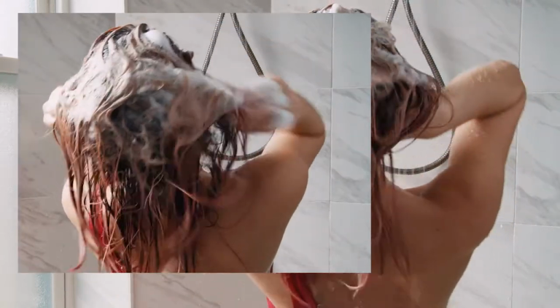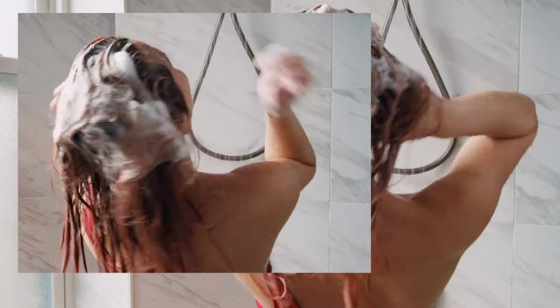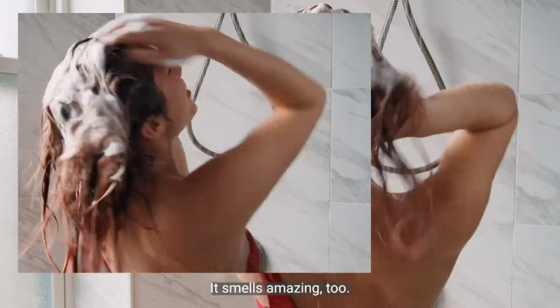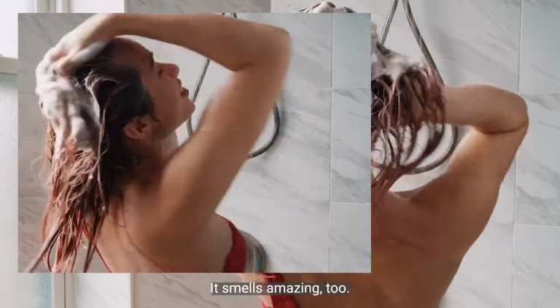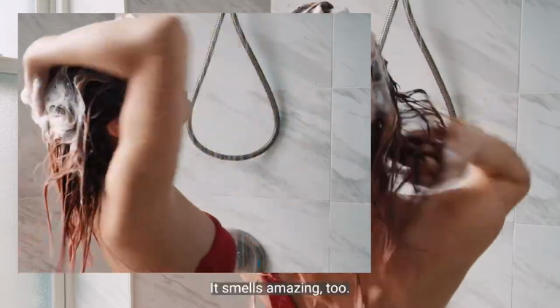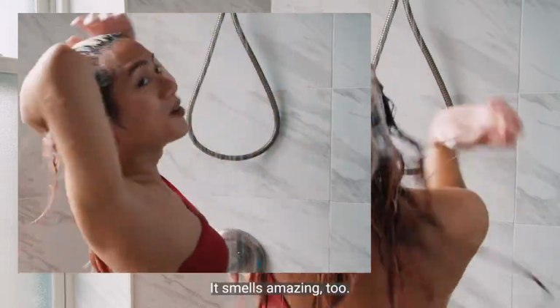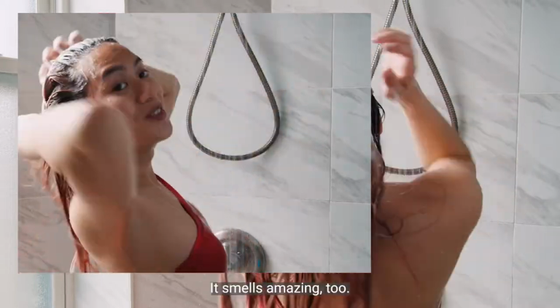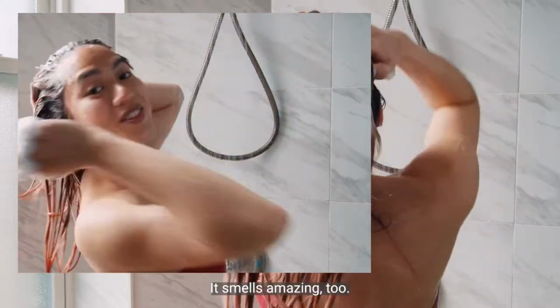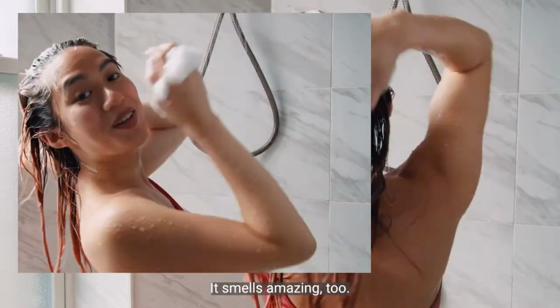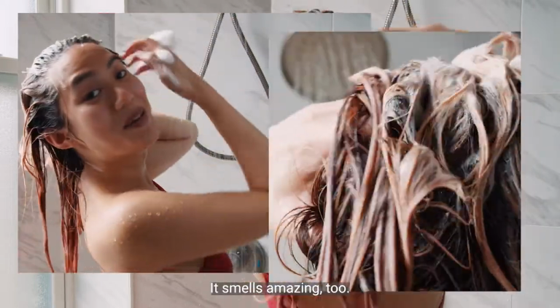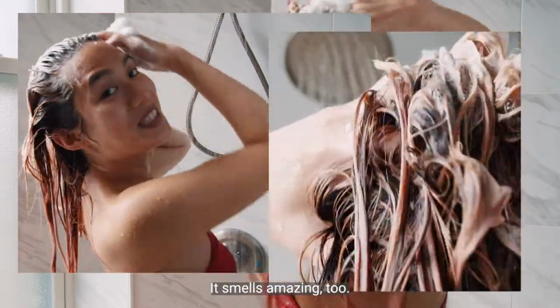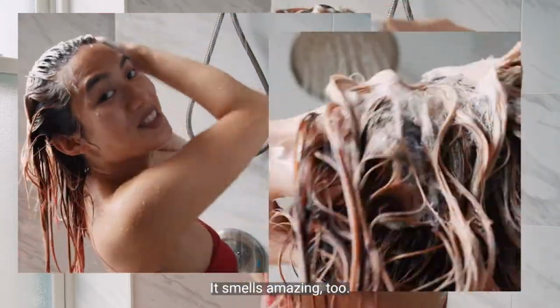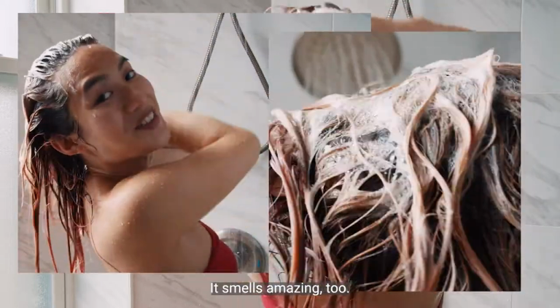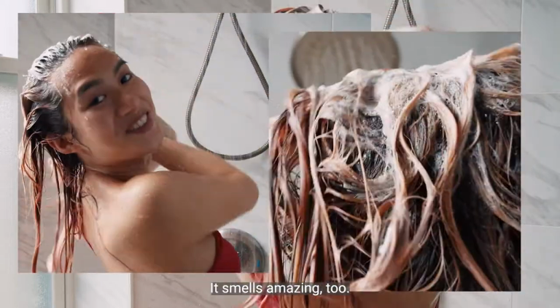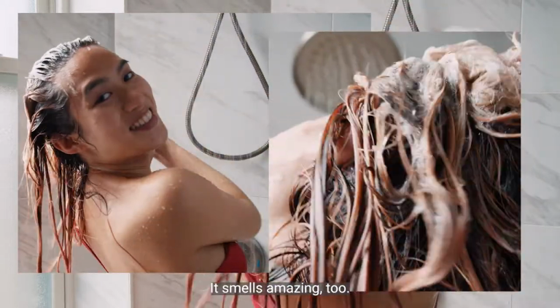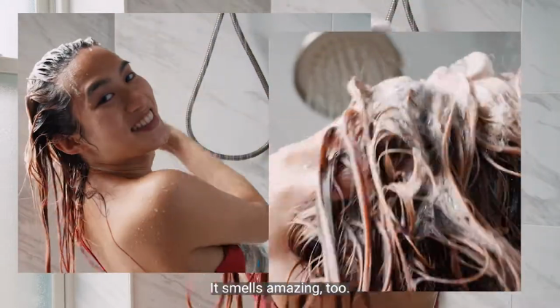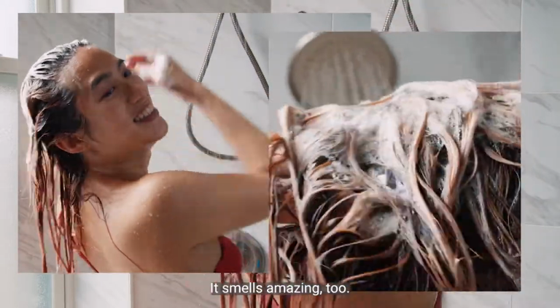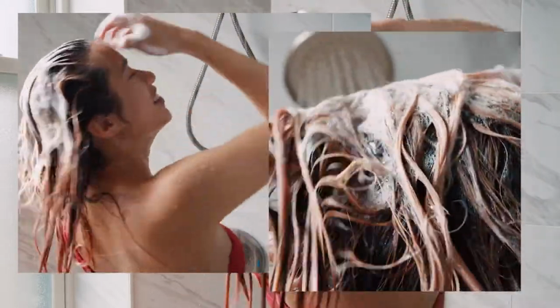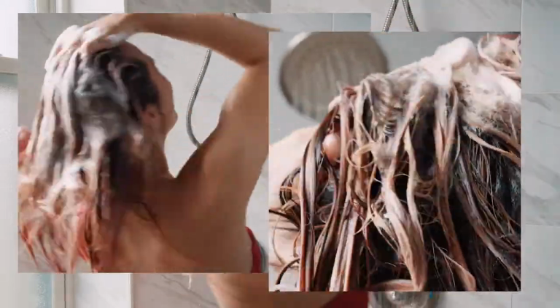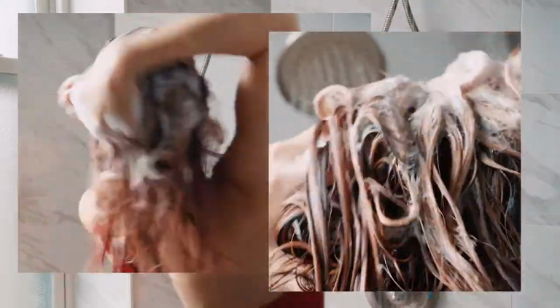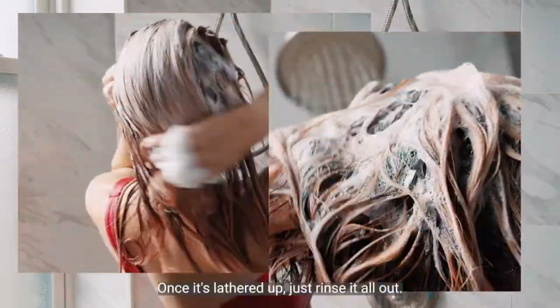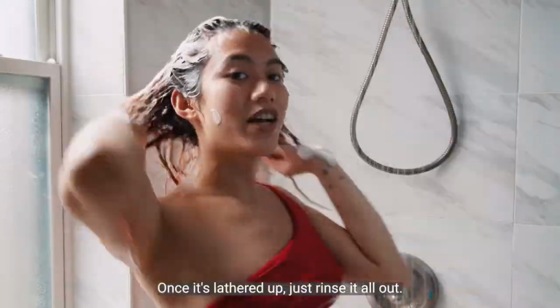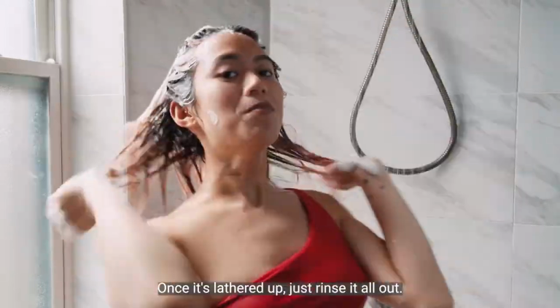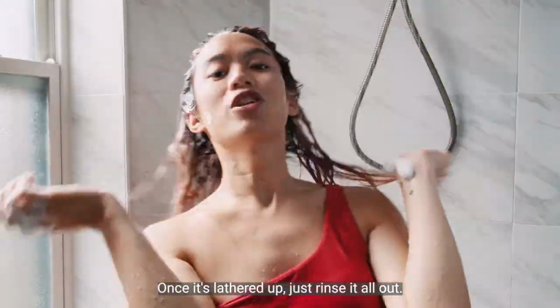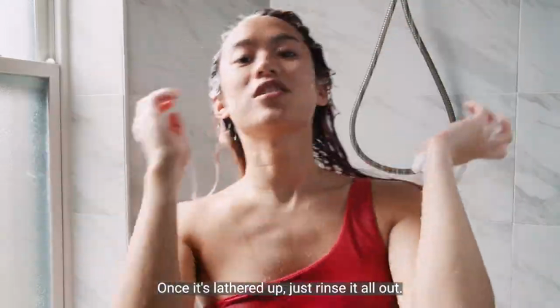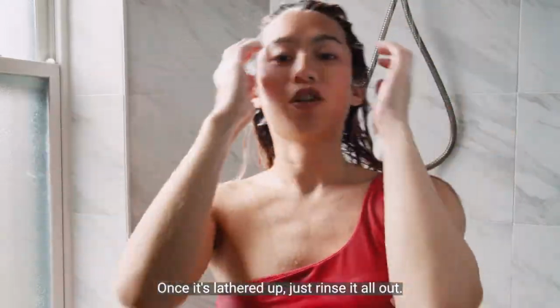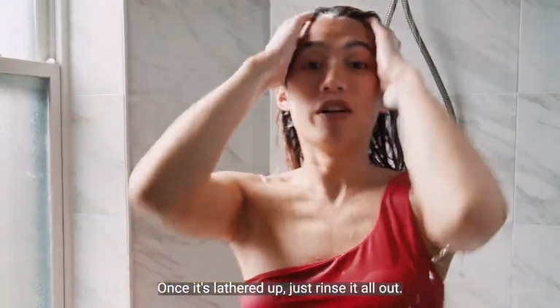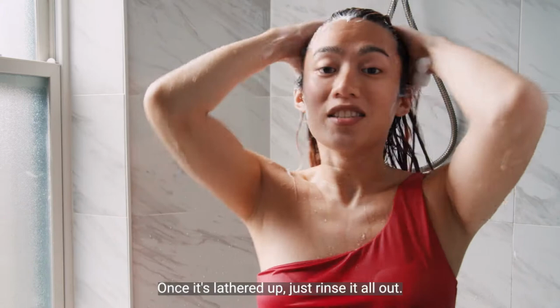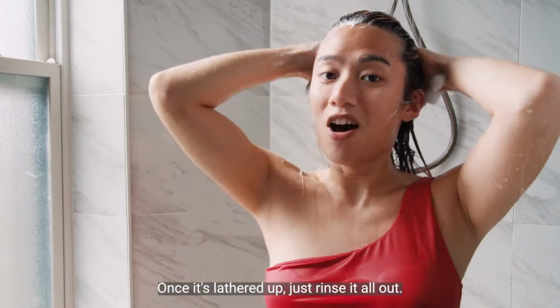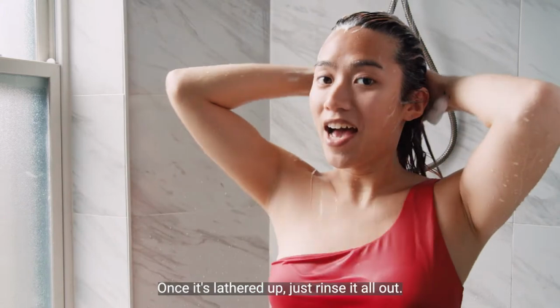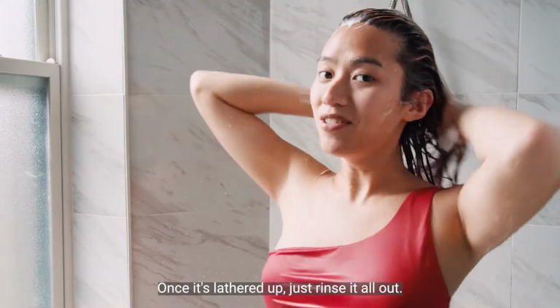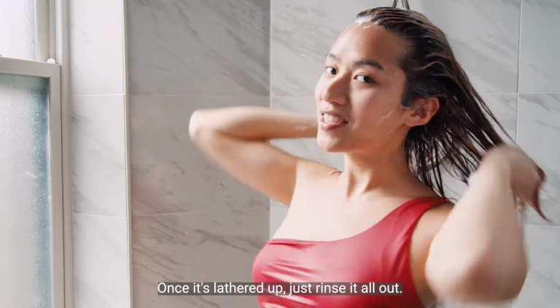It smells amazing too. Once it's lathered up, just rinse it all out.